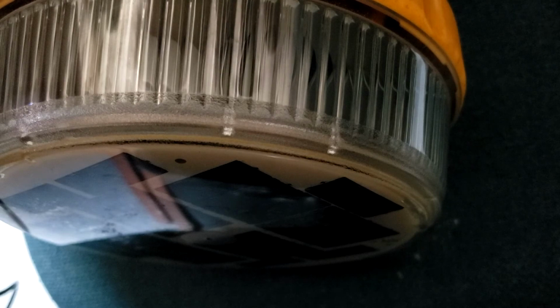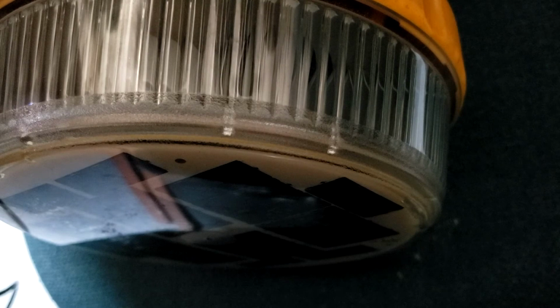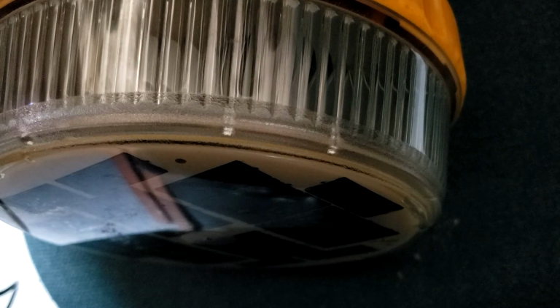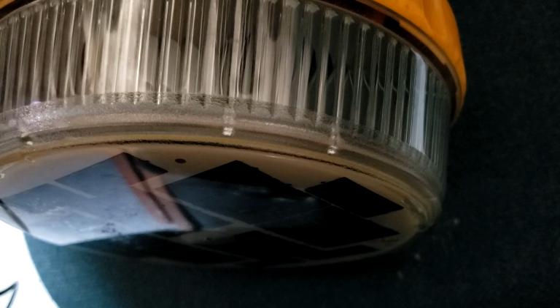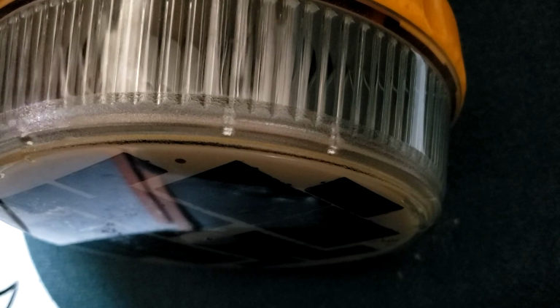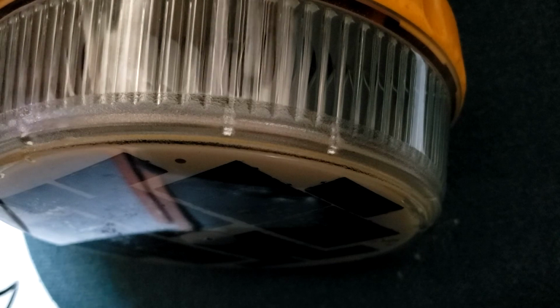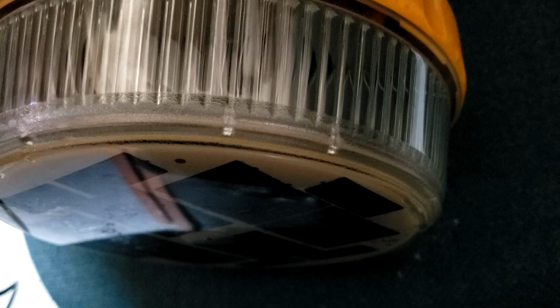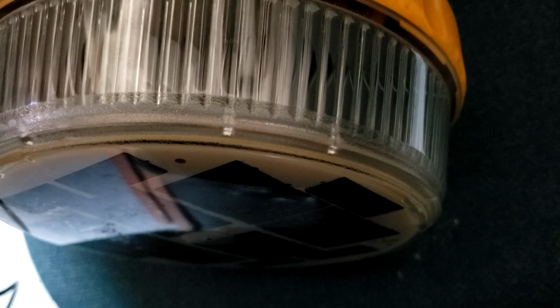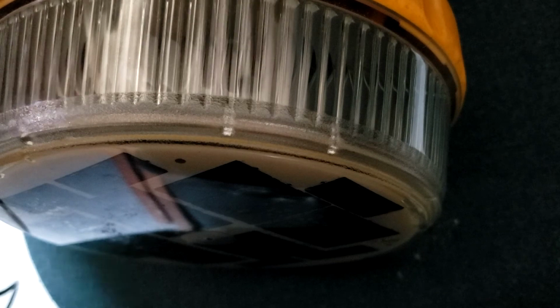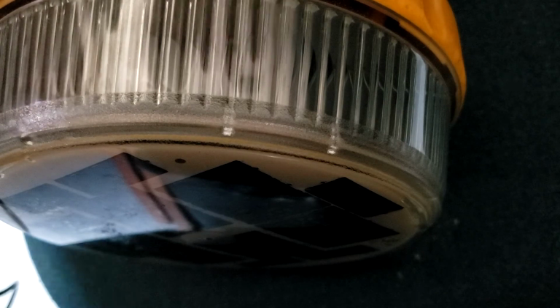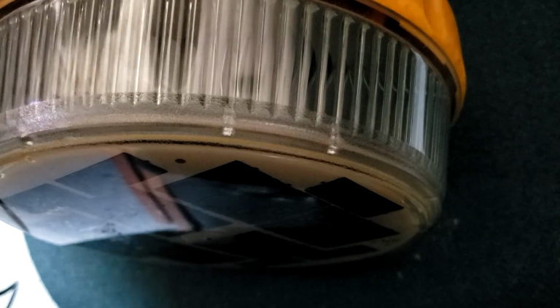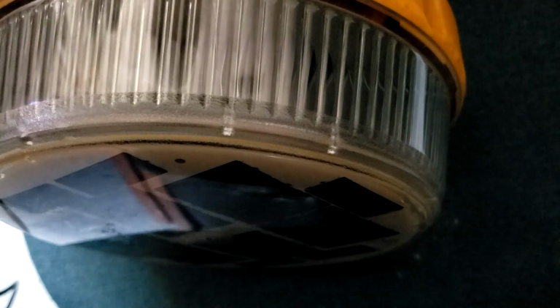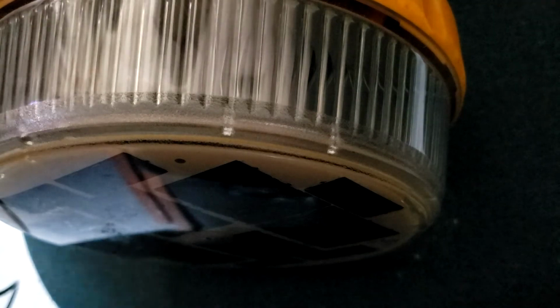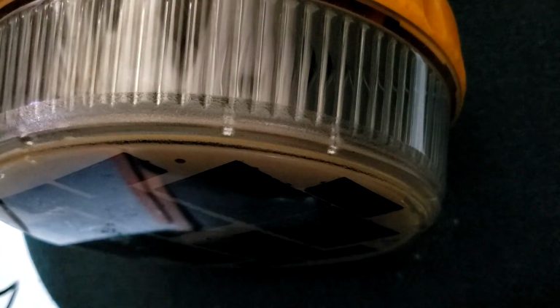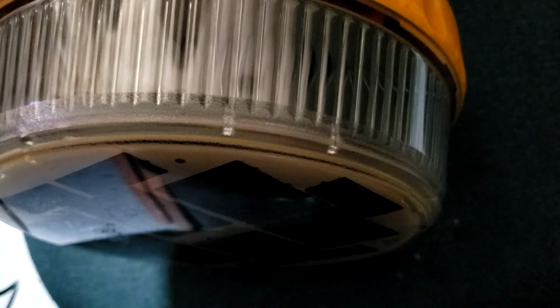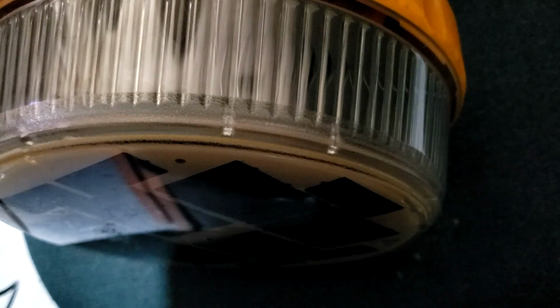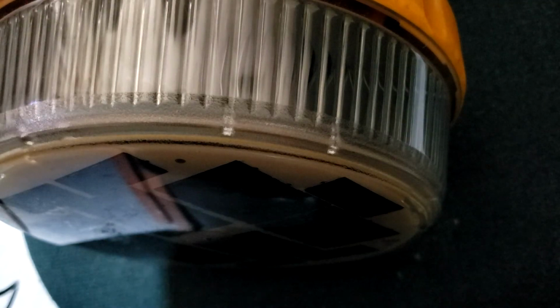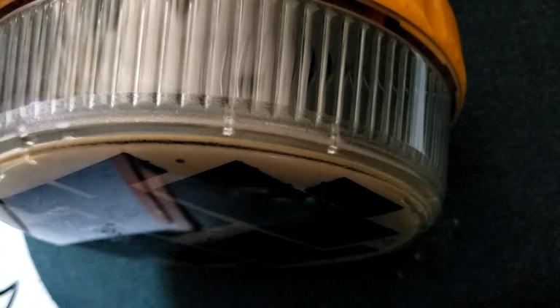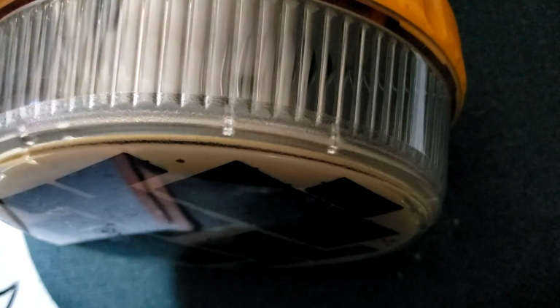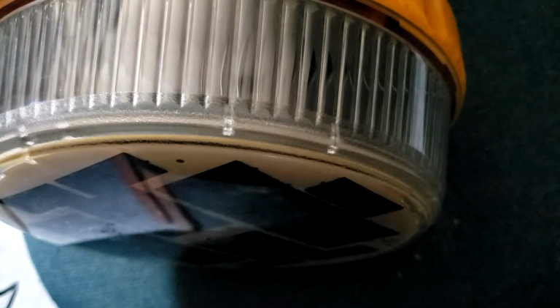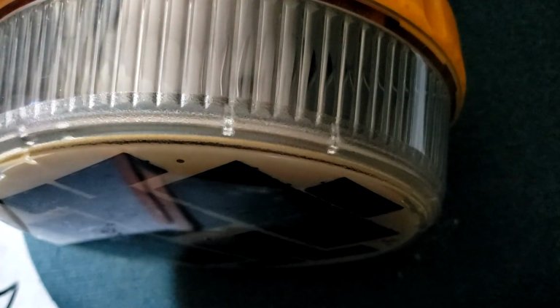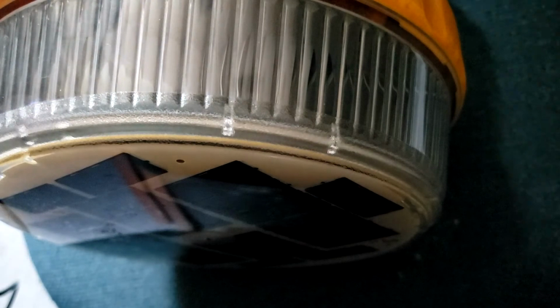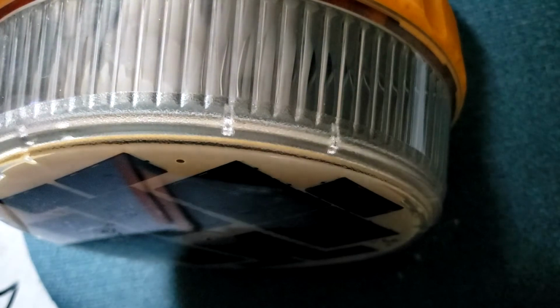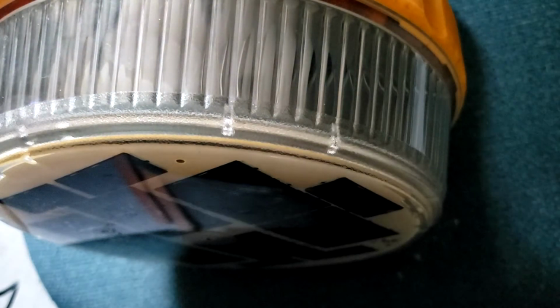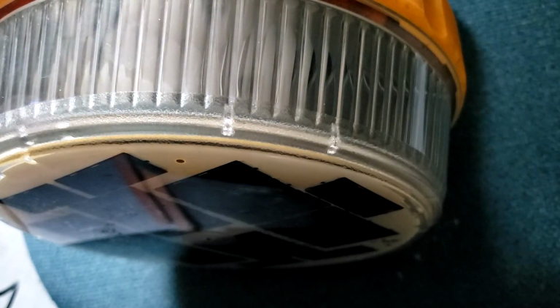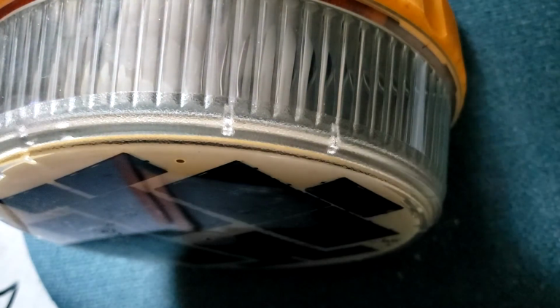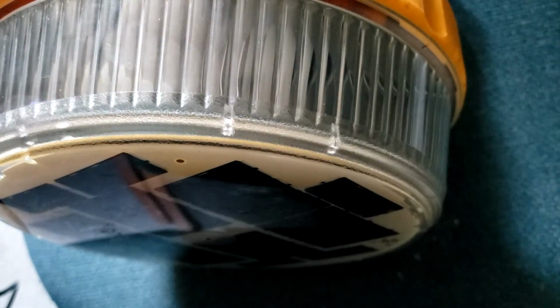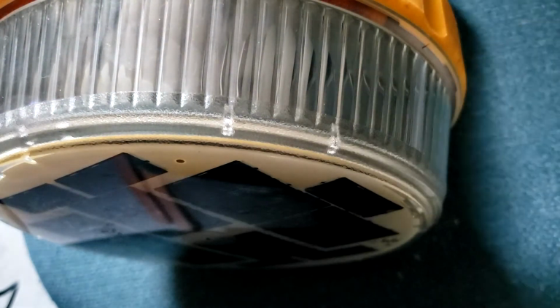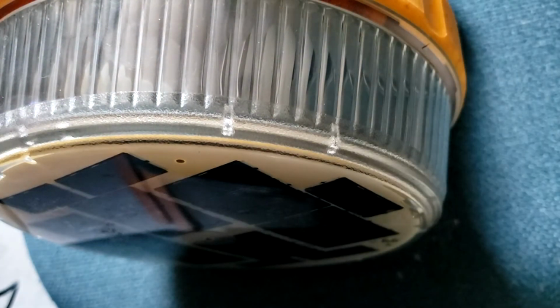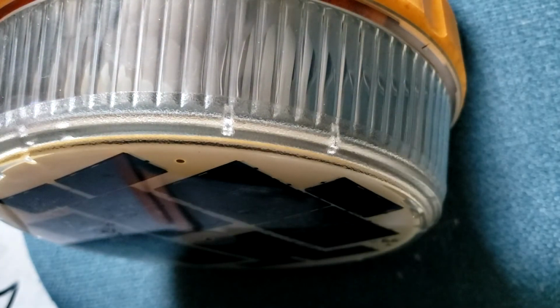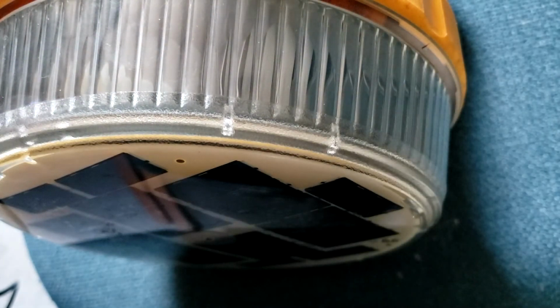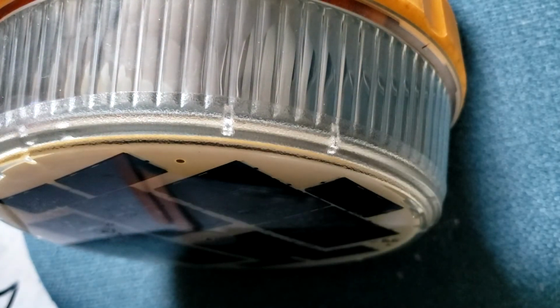To turn the lamp off, just put it in a bright light and it will turn itself off — it's dark-activated.